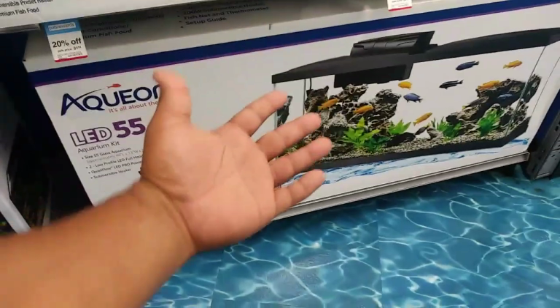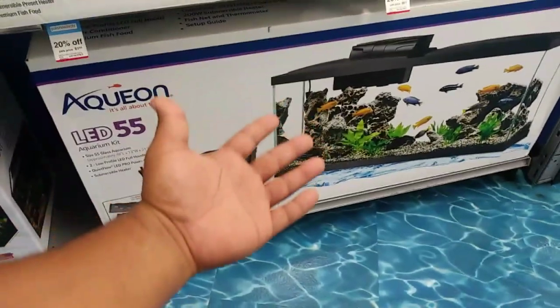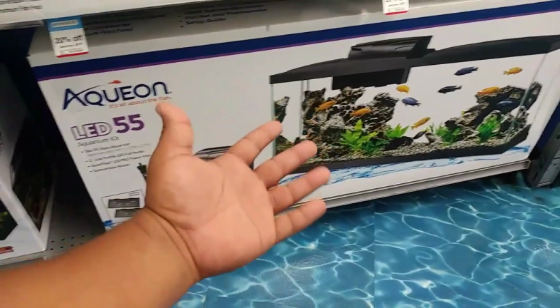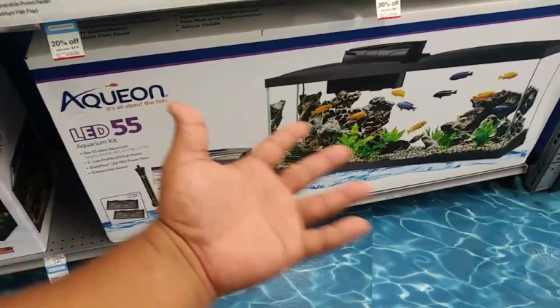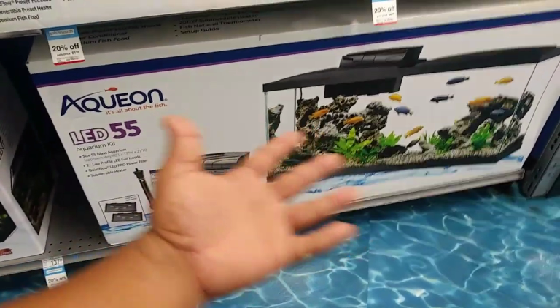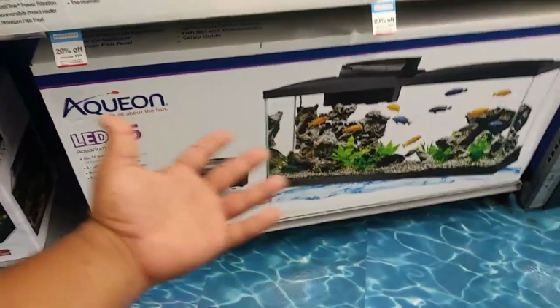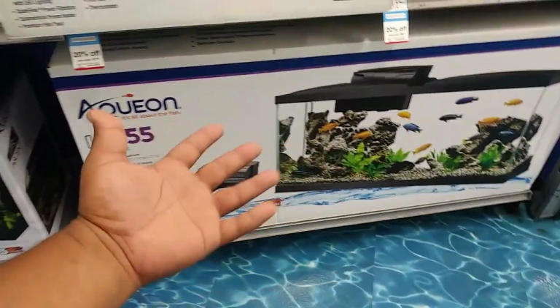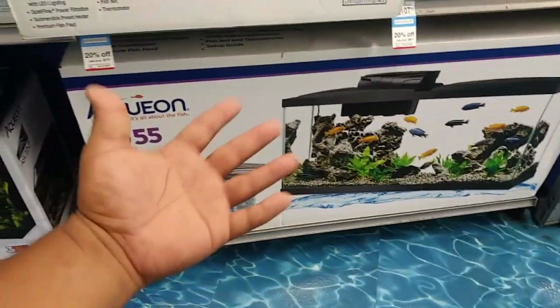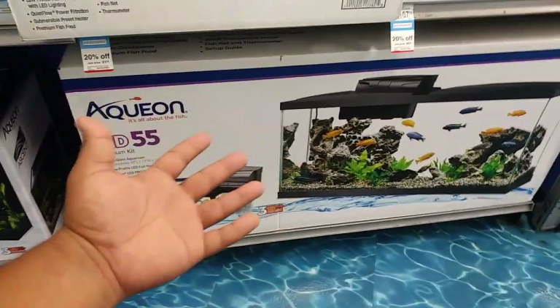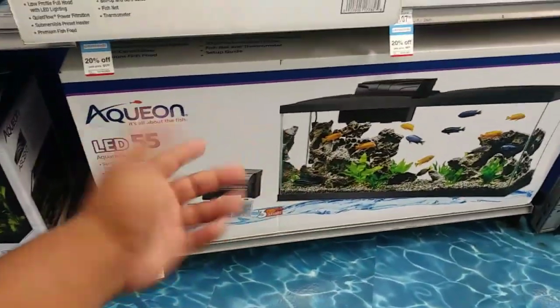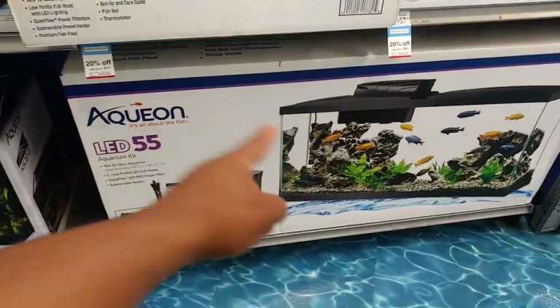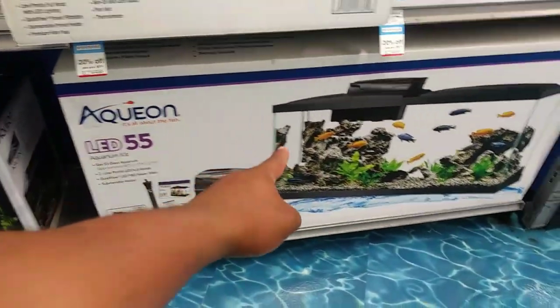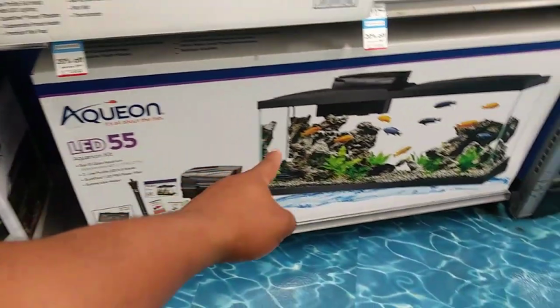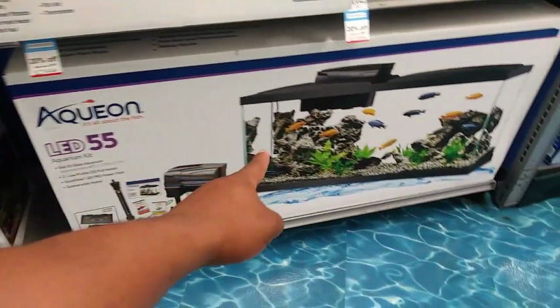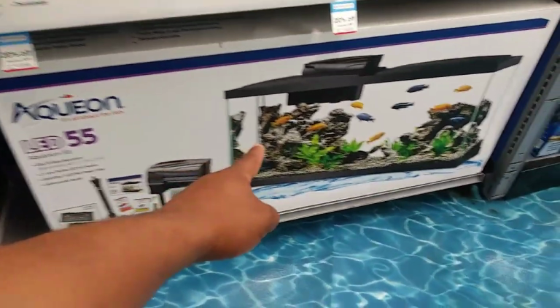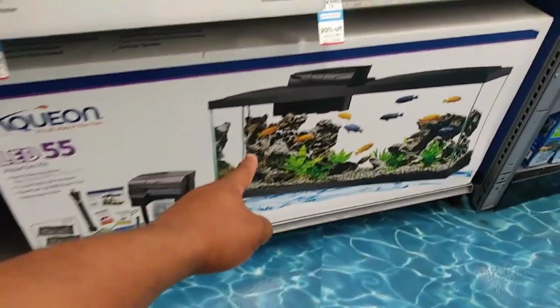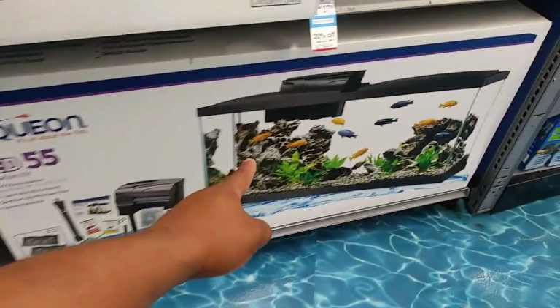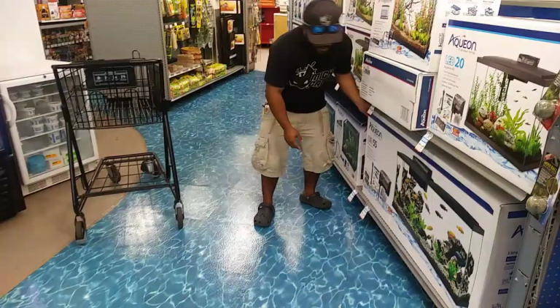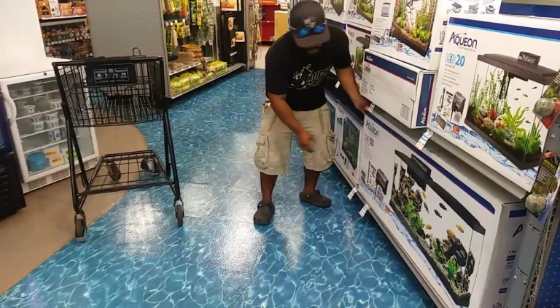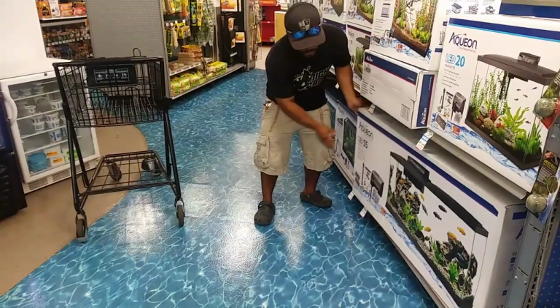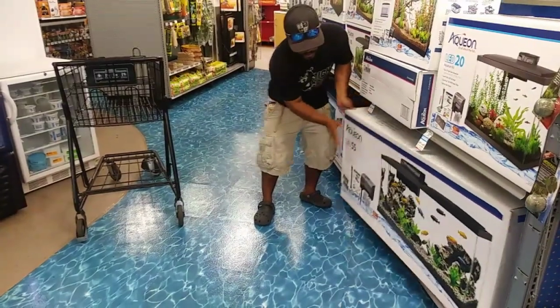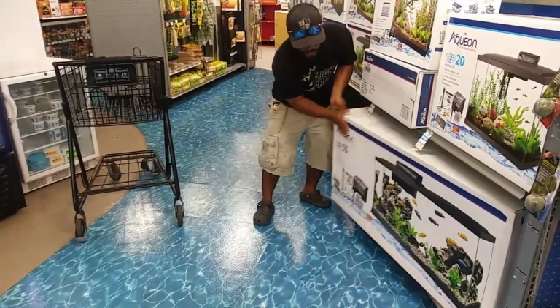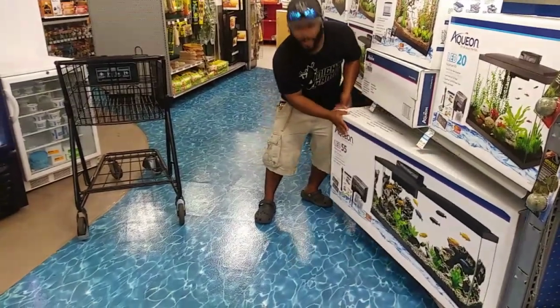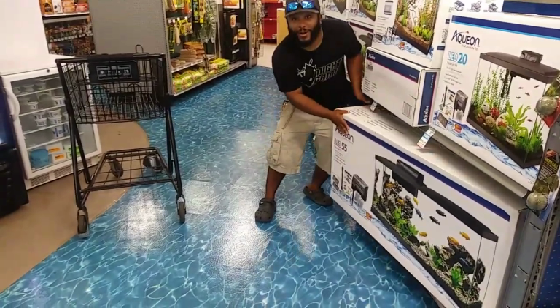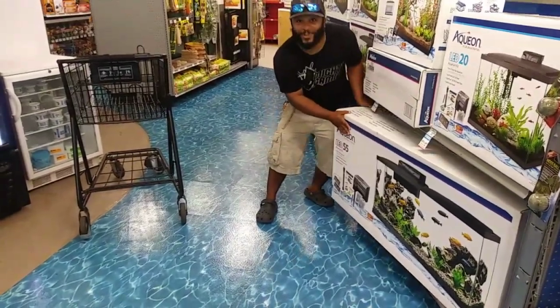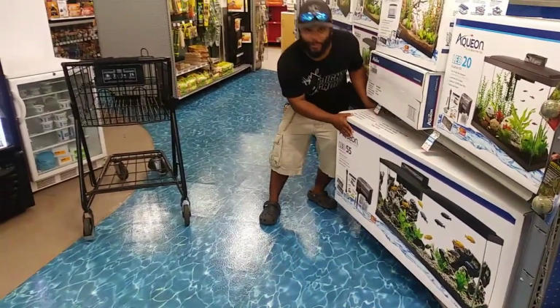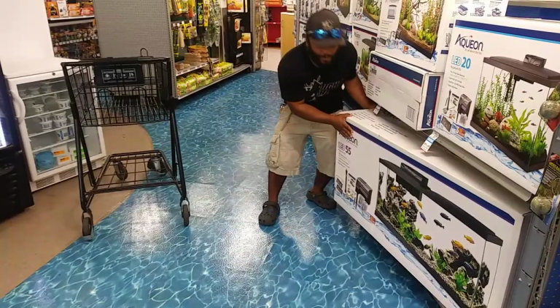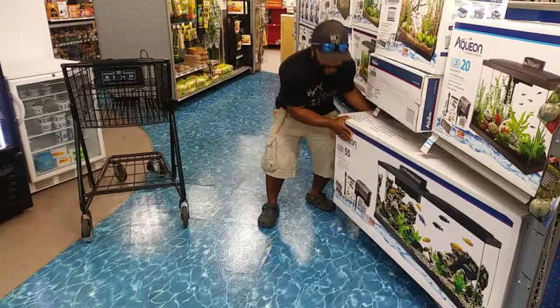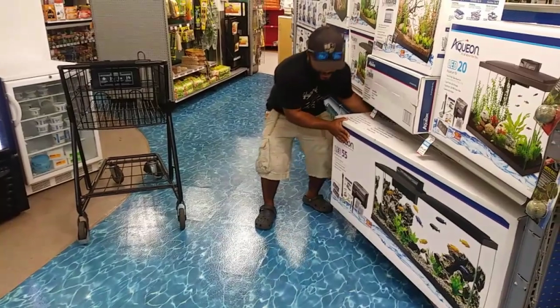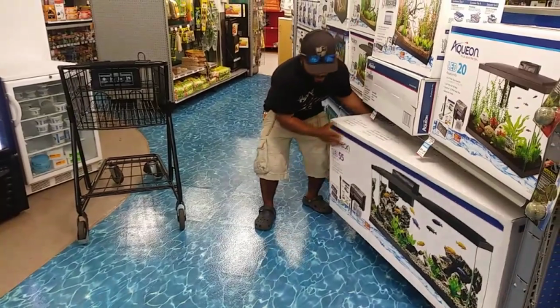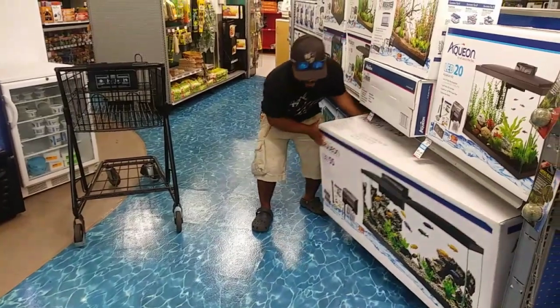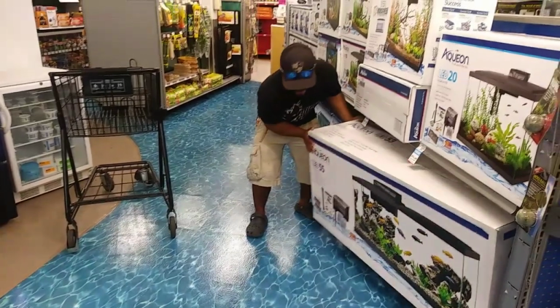So I can add pretty big exotic fish inside this tank. I'm going to buy this aquarium.